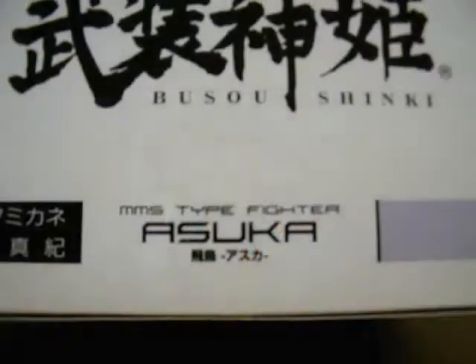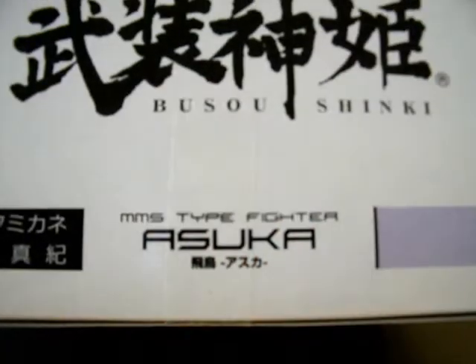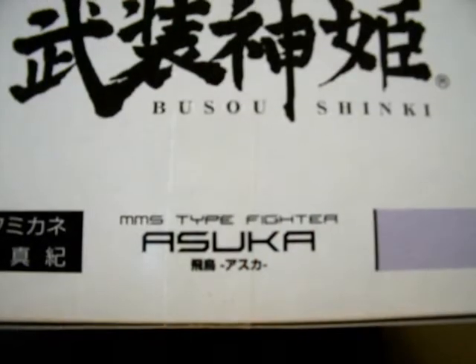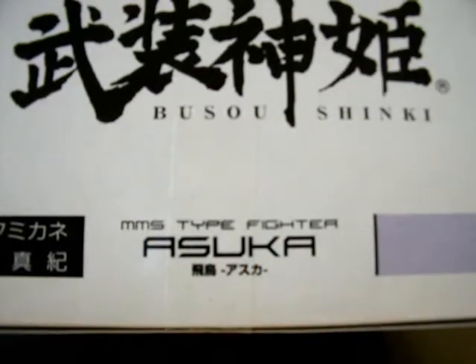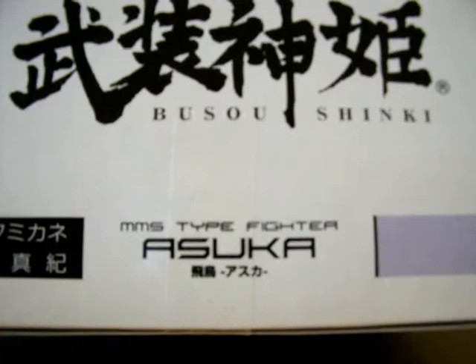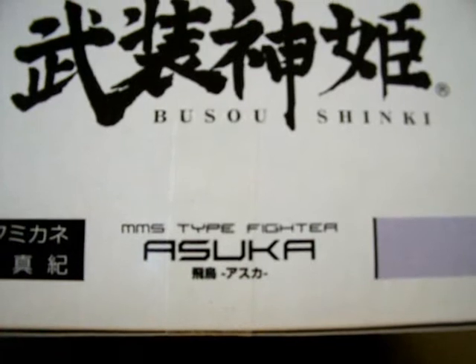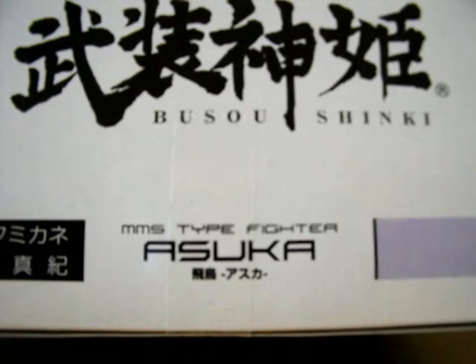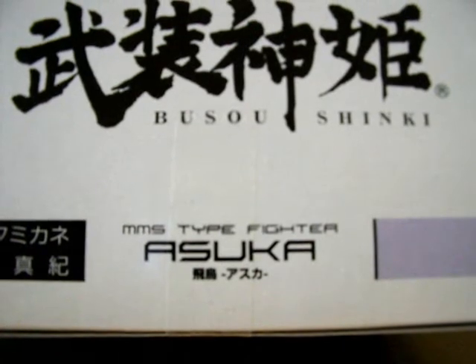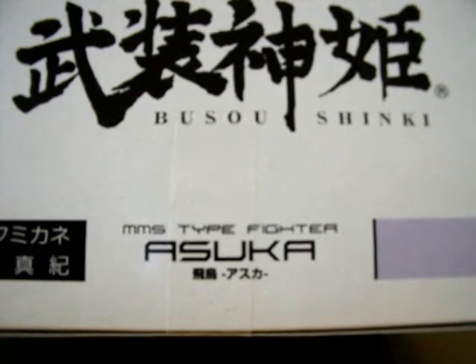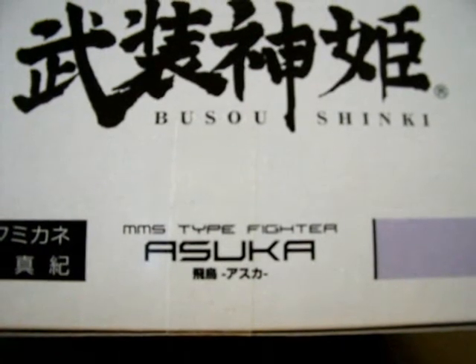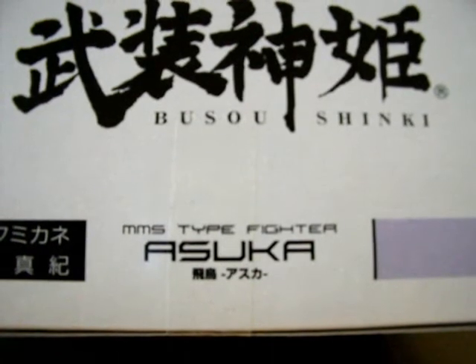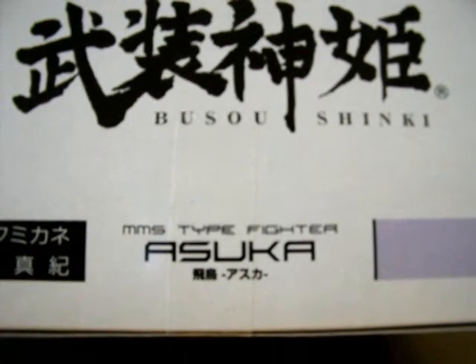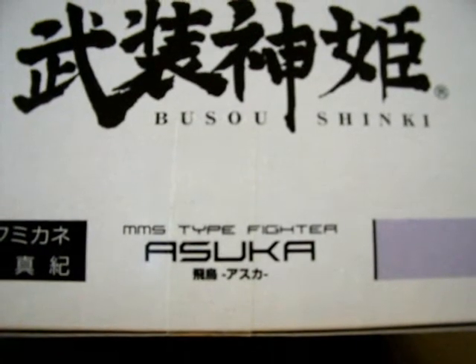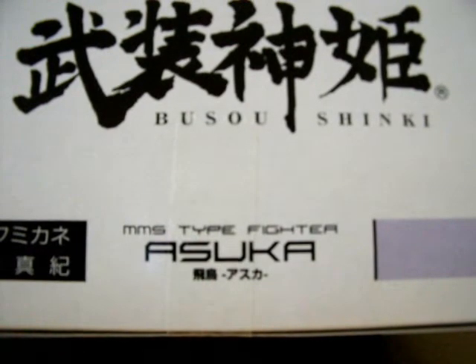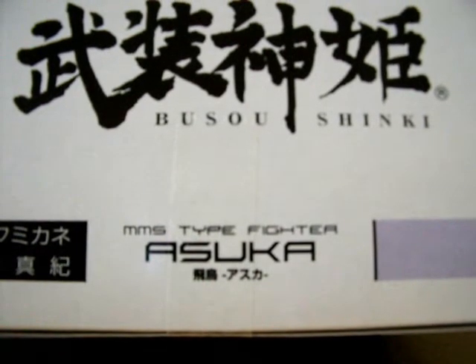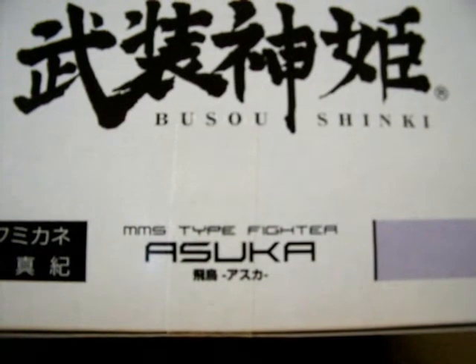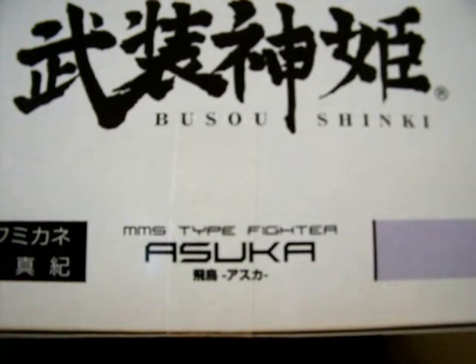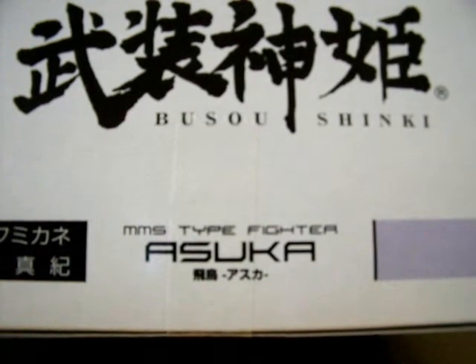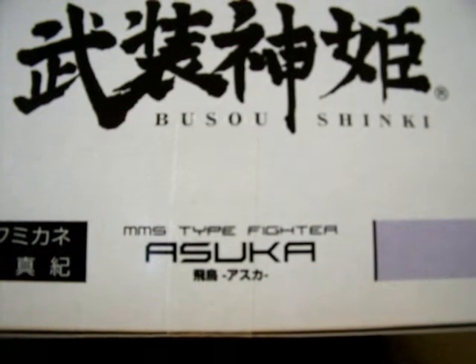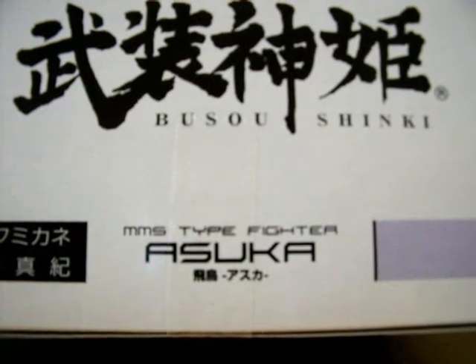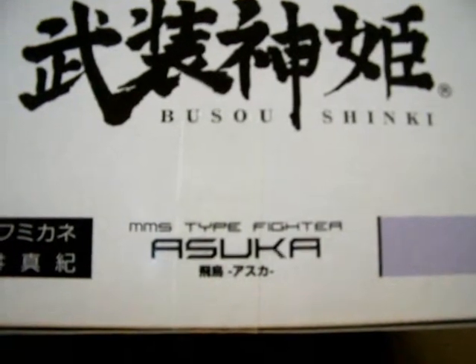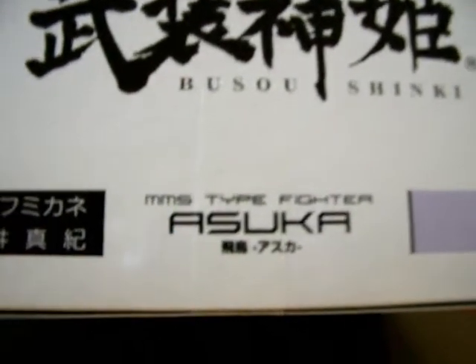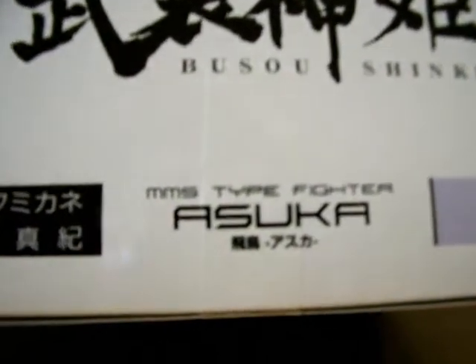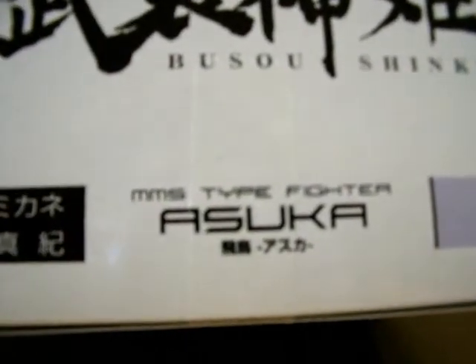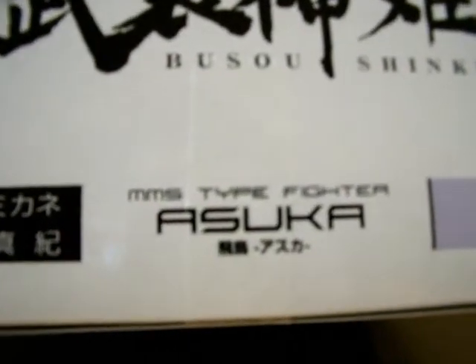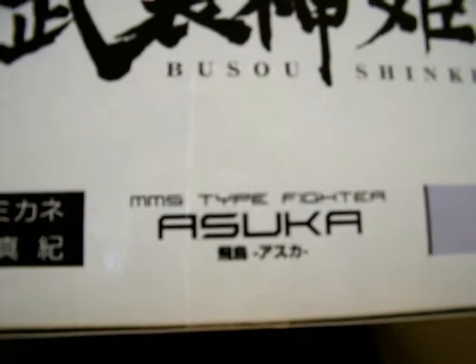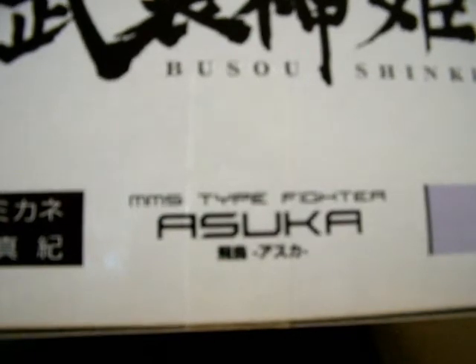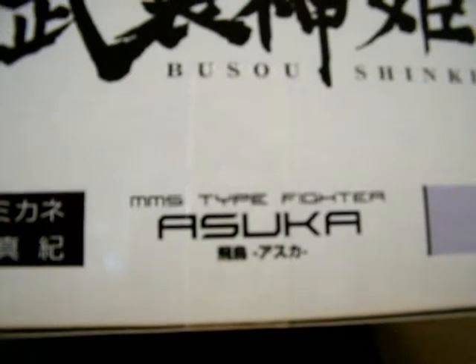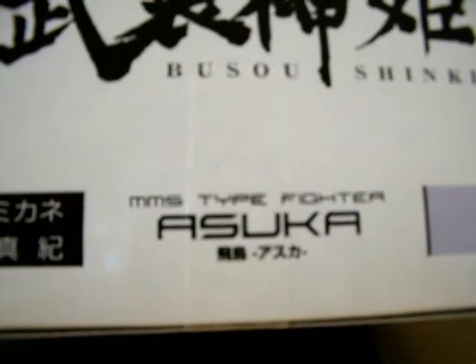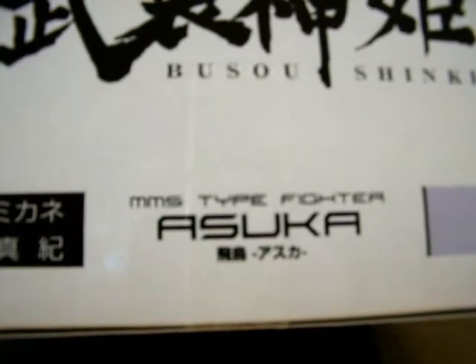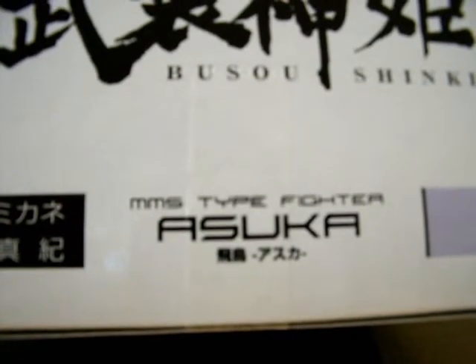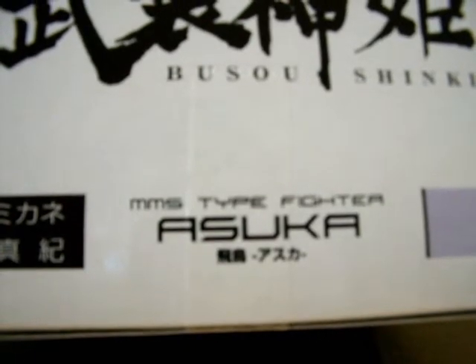Hello everyone, this is another video review of Buzun Shinki. This time it's MMS type fighter, Oscar.